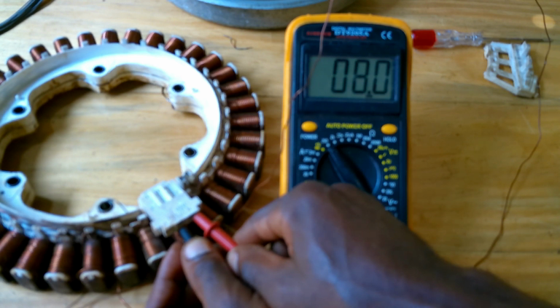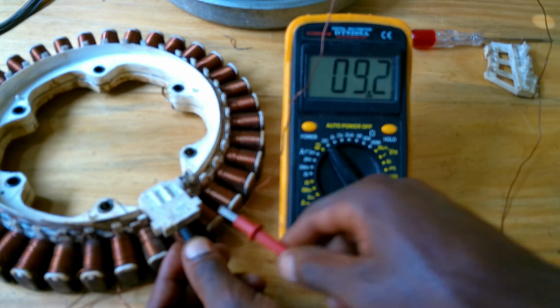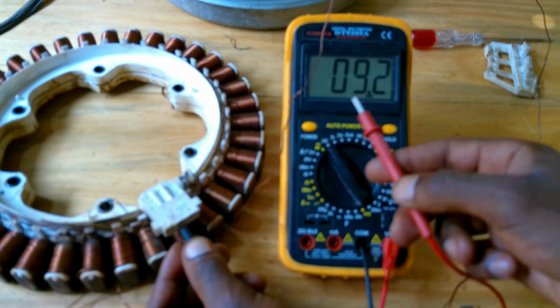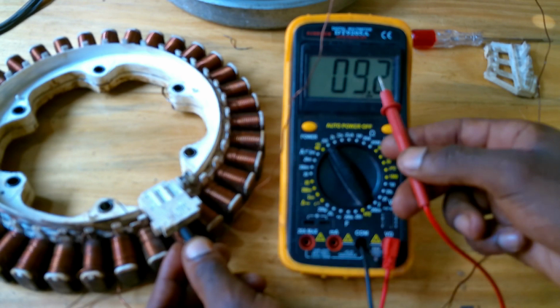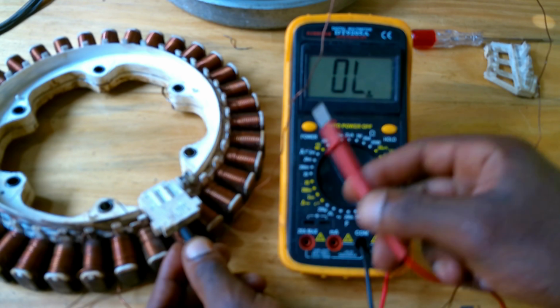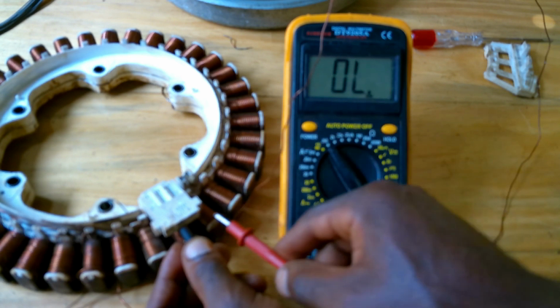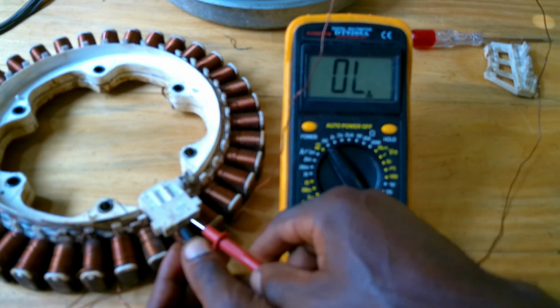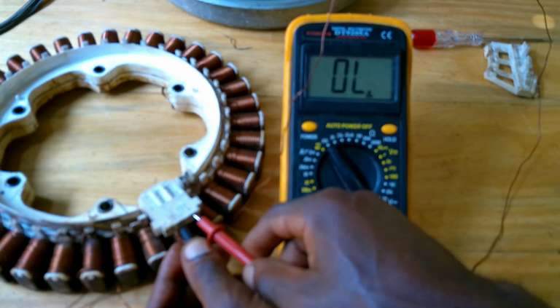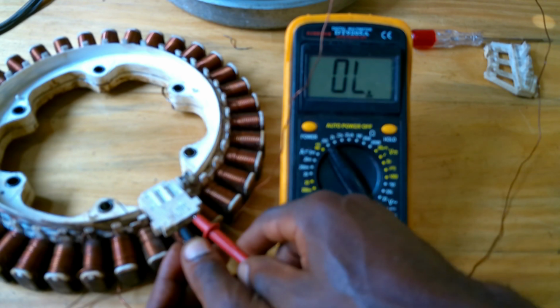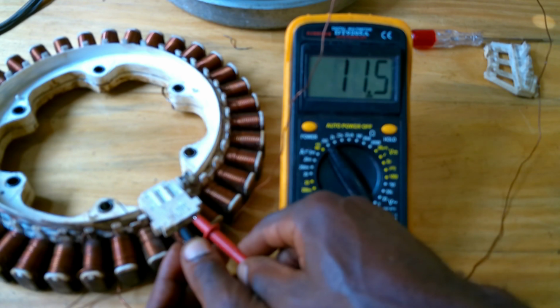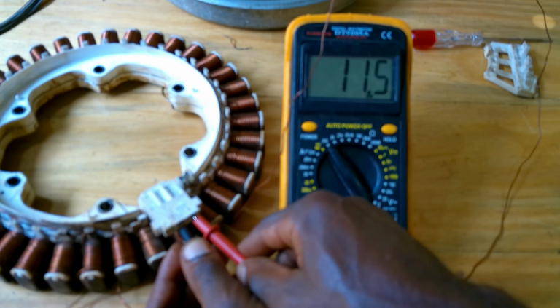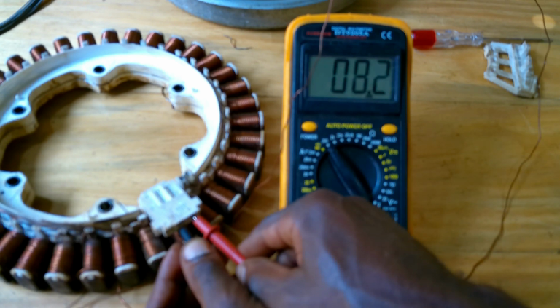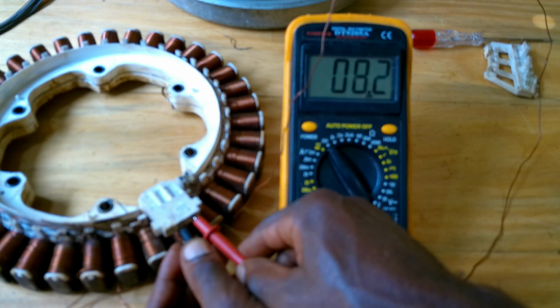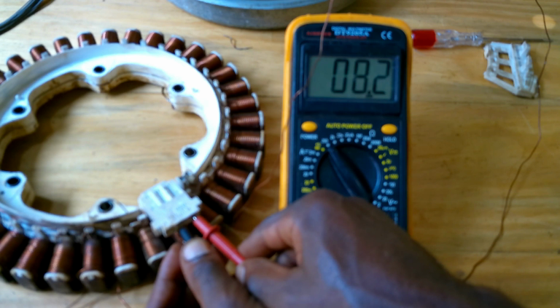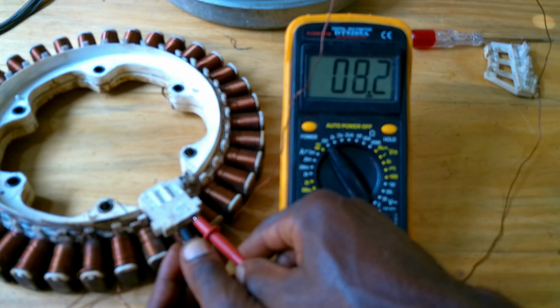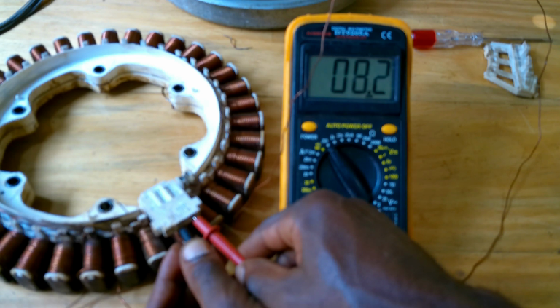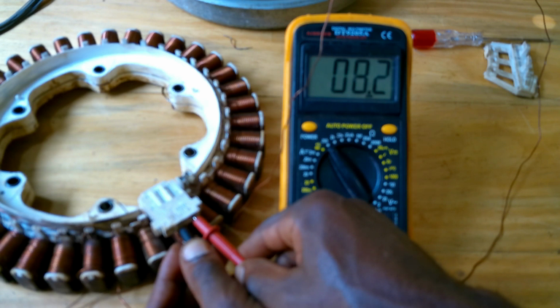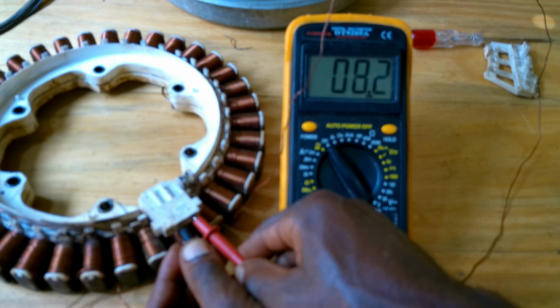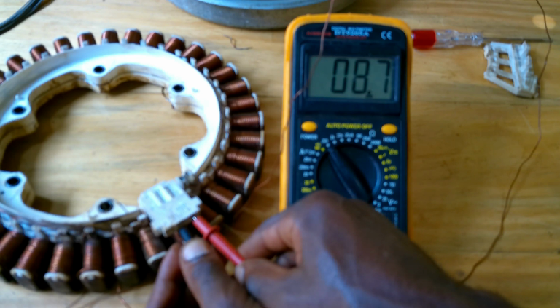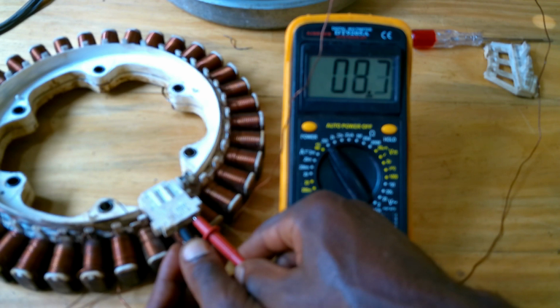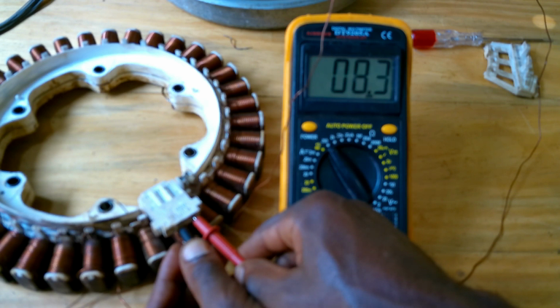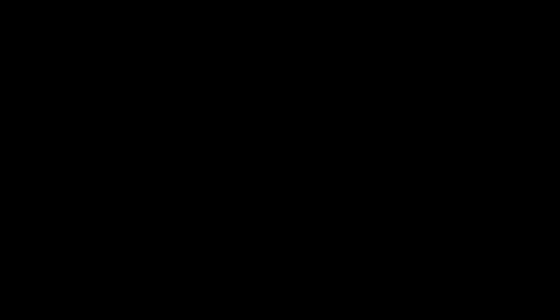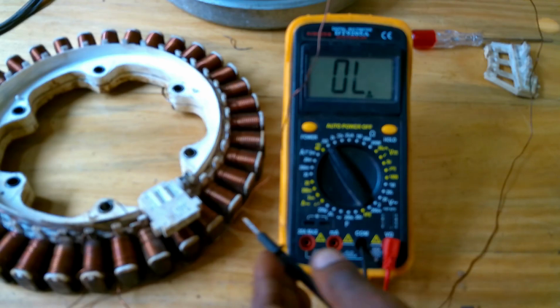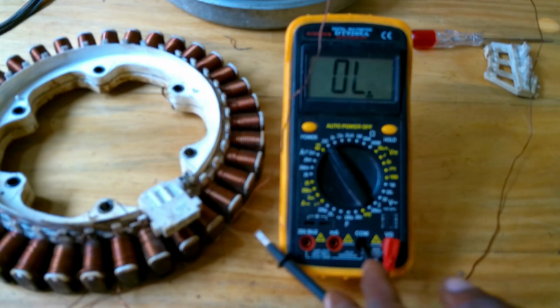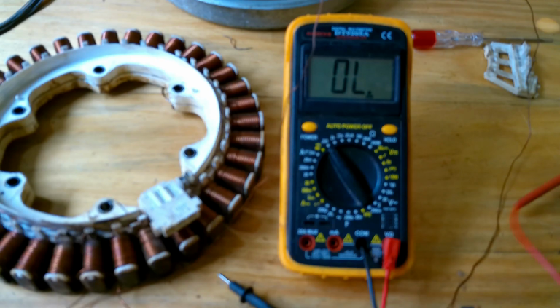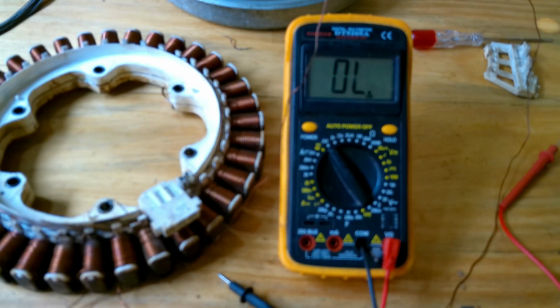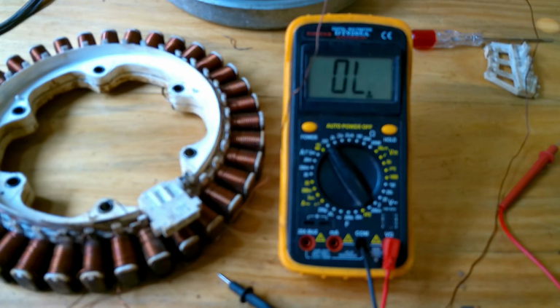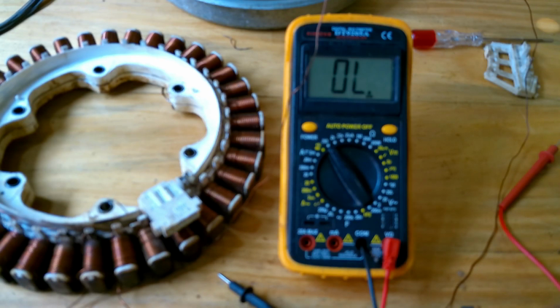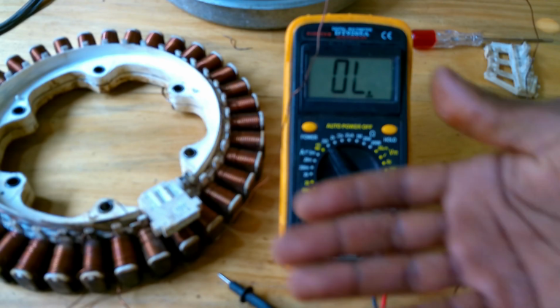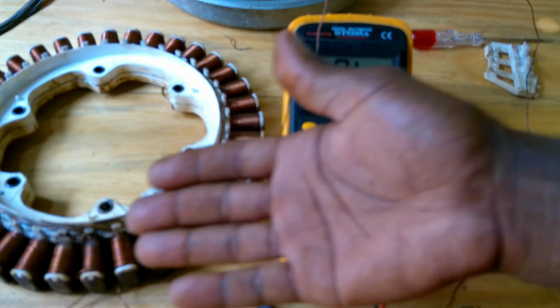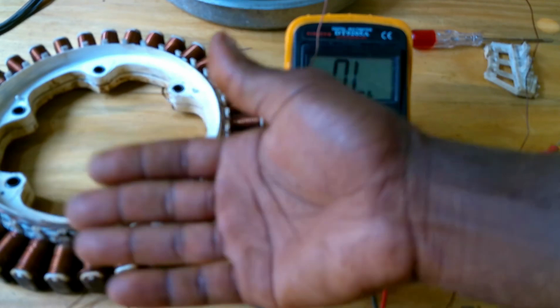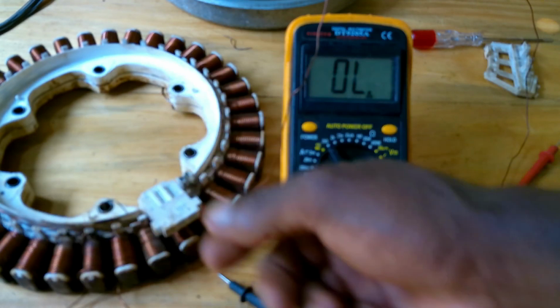After connecting, we are going to check the resistance again using a digital multimeter. The reading is 8.1, so our motor is OK now.